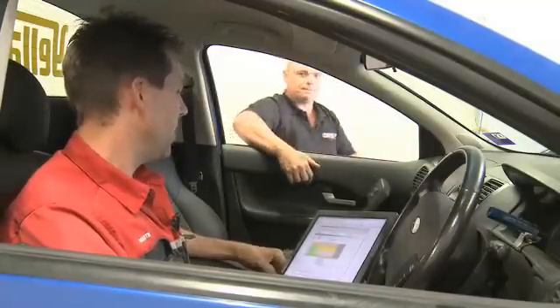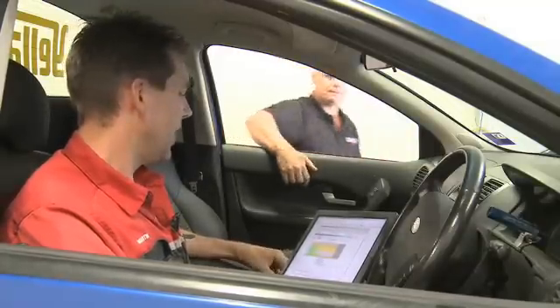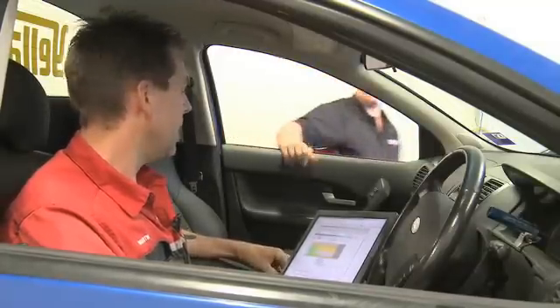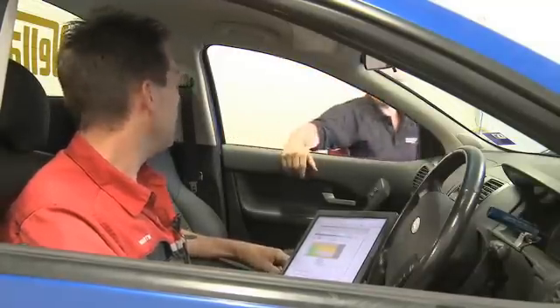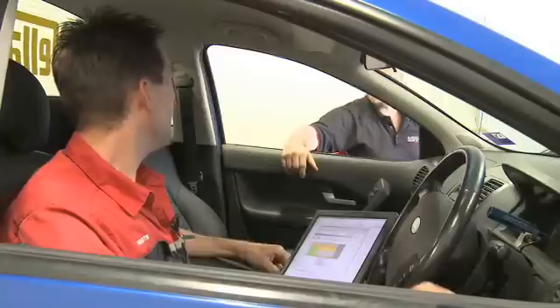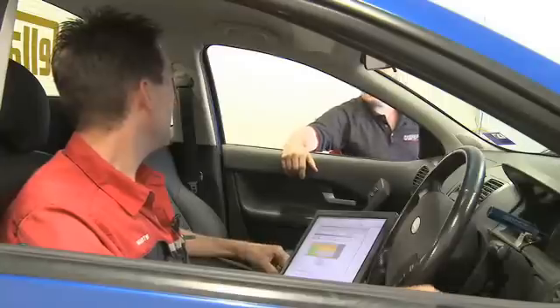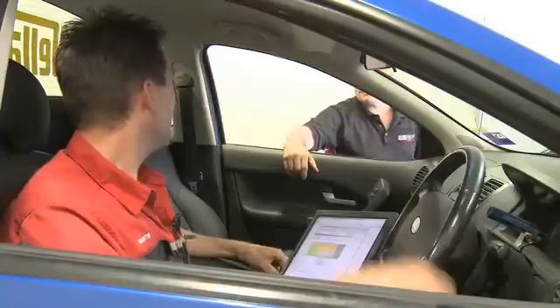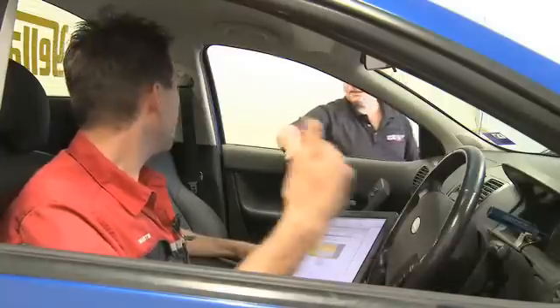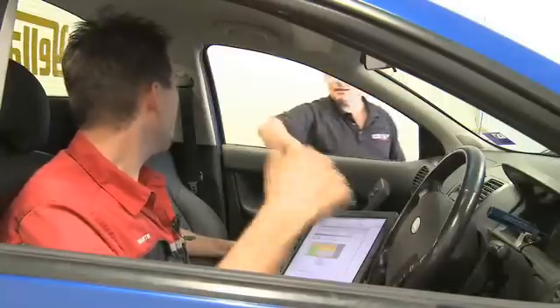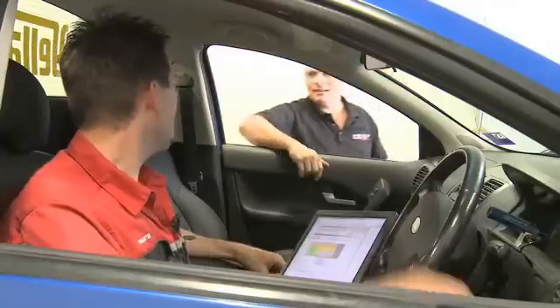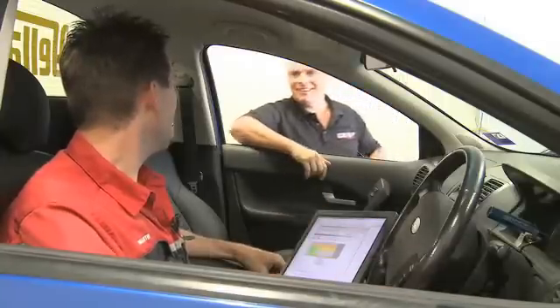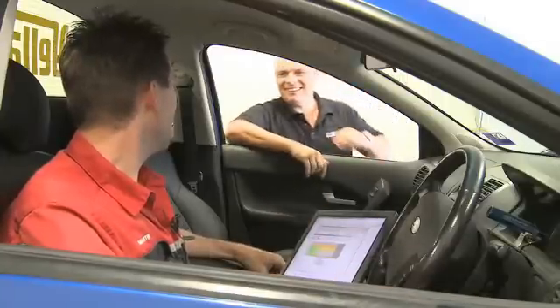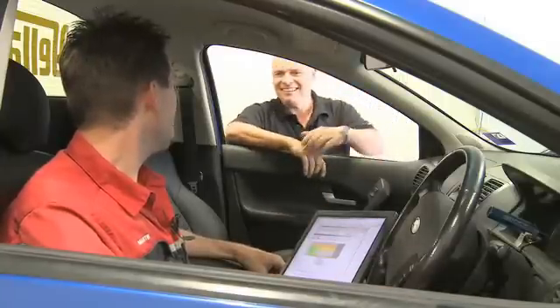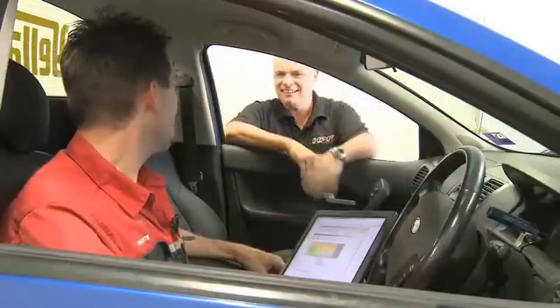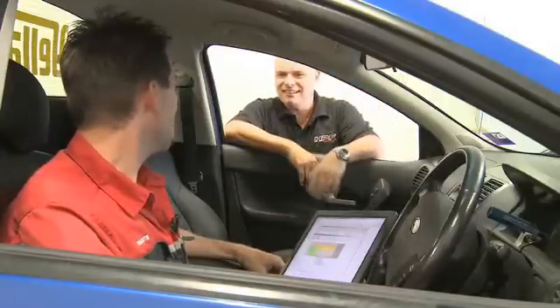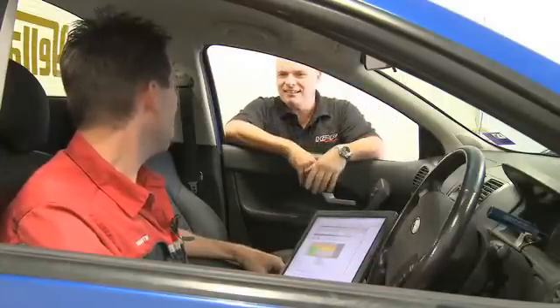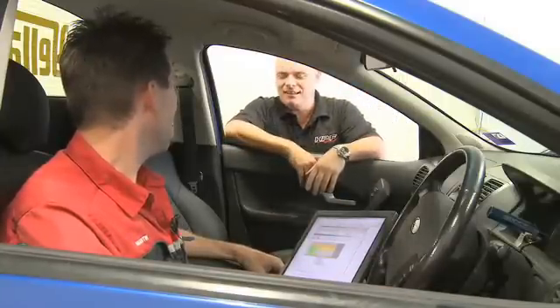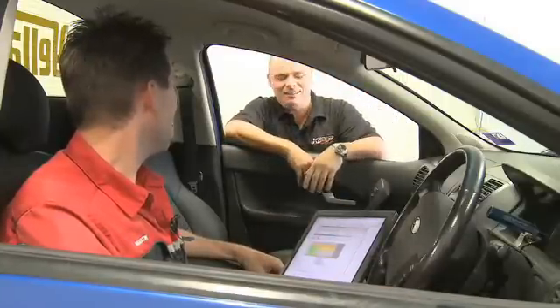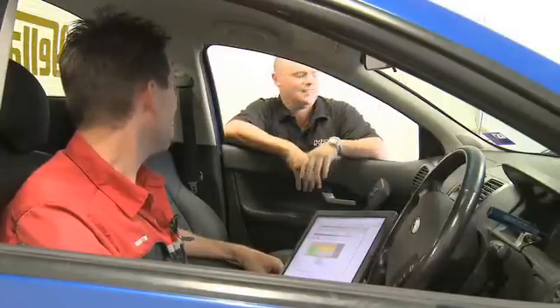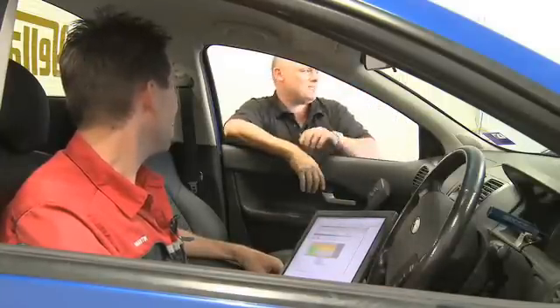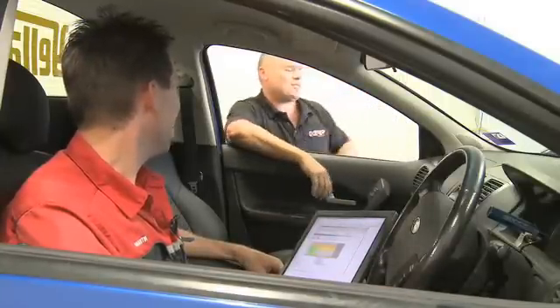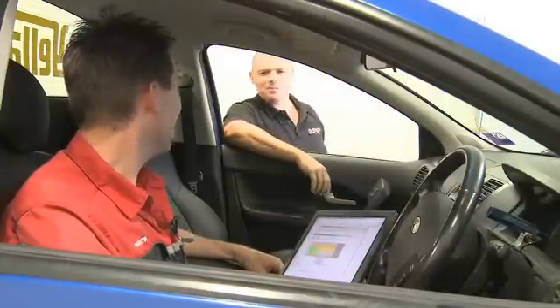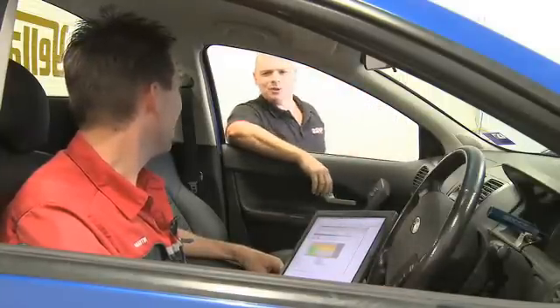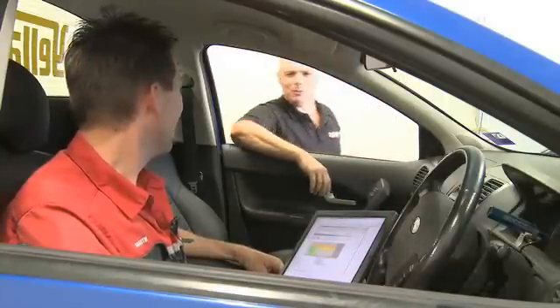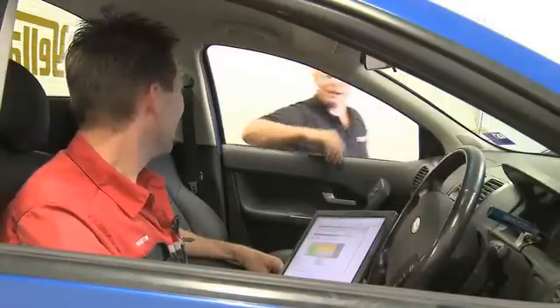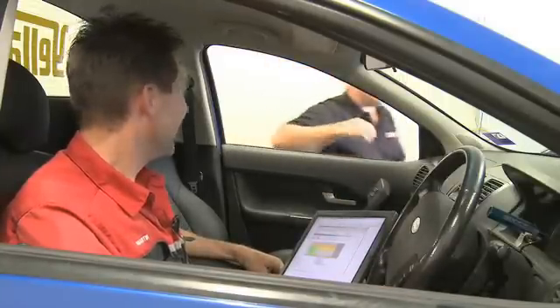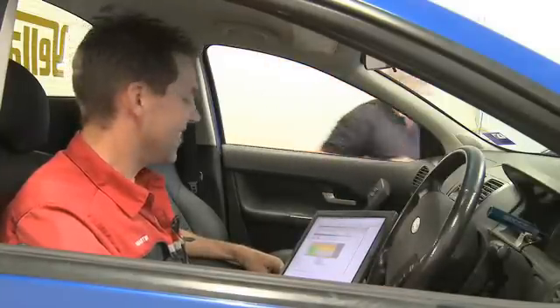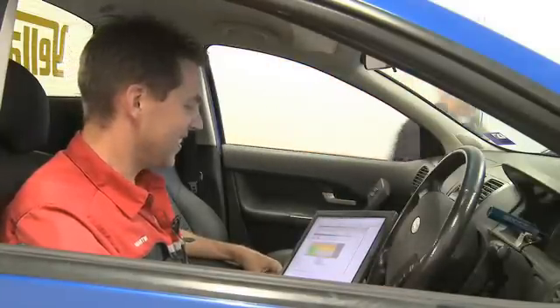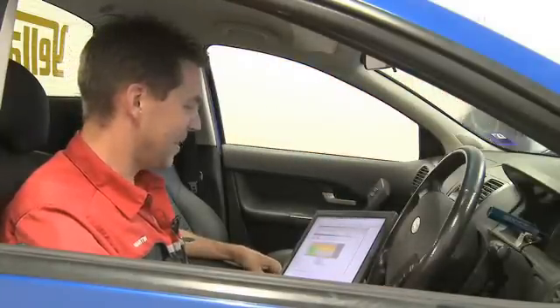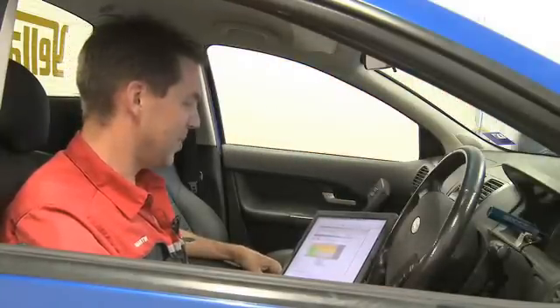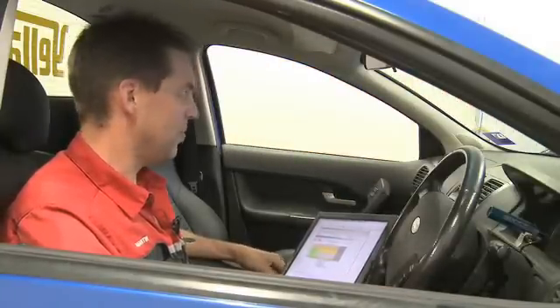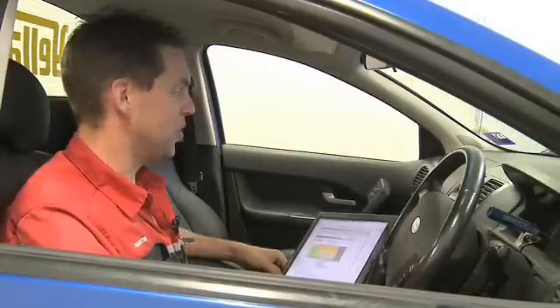Hey Robbie, can we take it out and do a bit of a skid in the street? To test it out? That would be irresponsible, Matty. Oh, come on. Wuss.